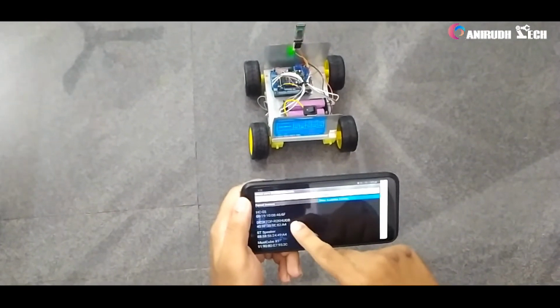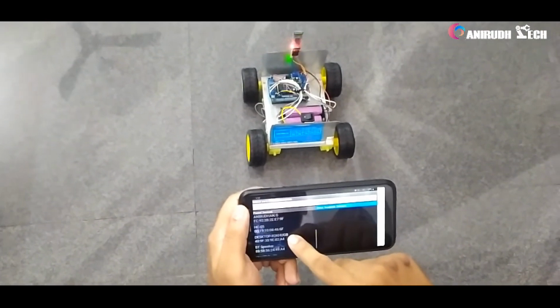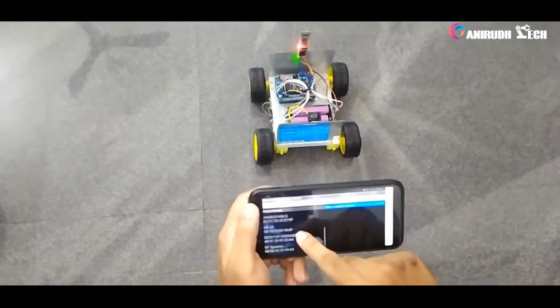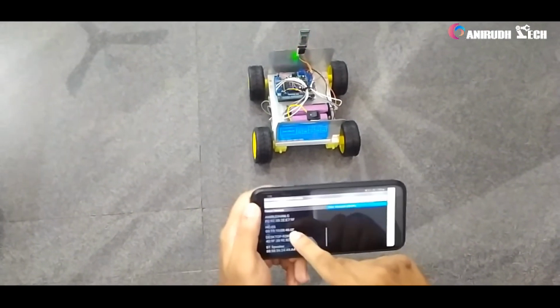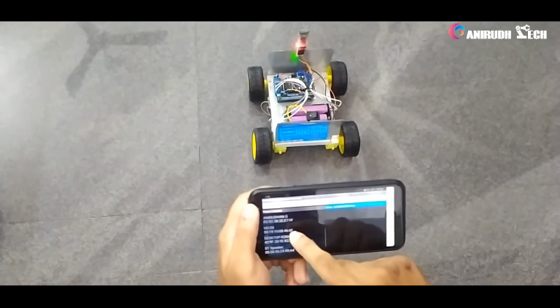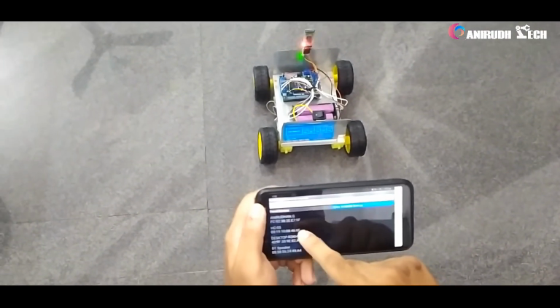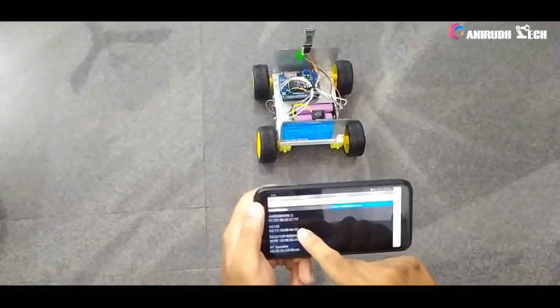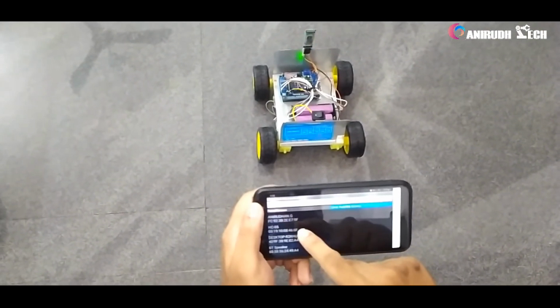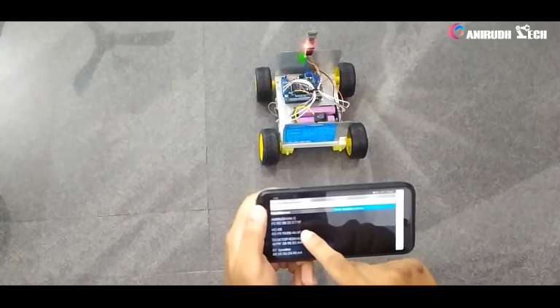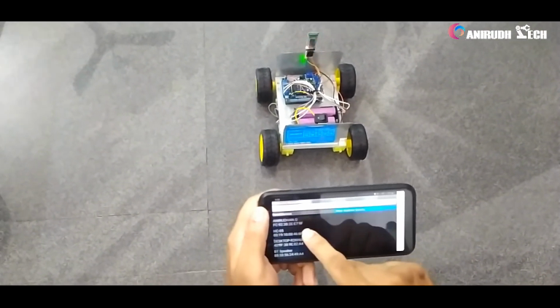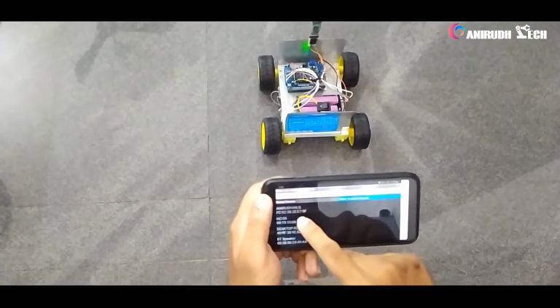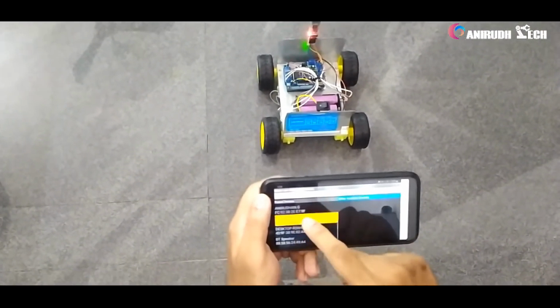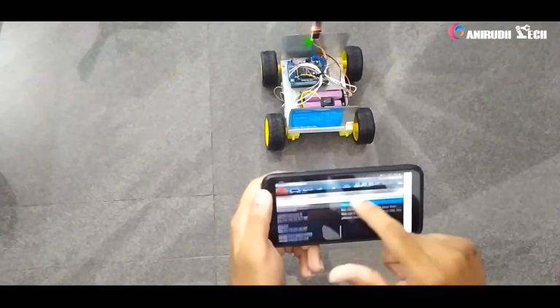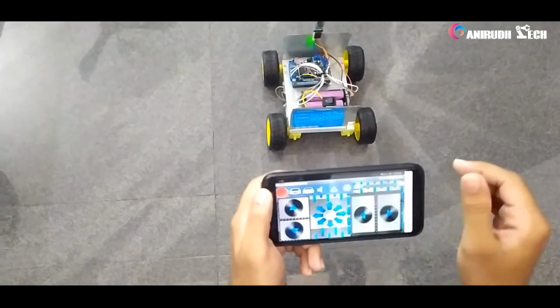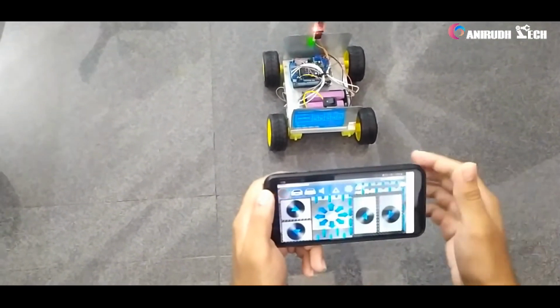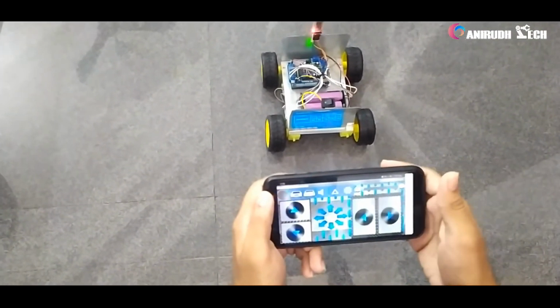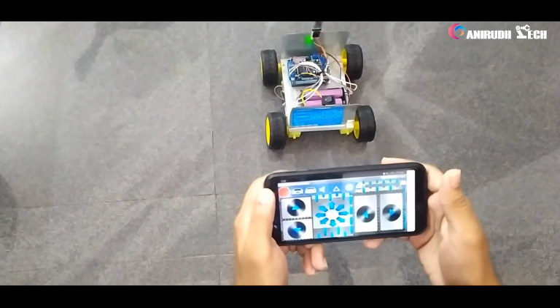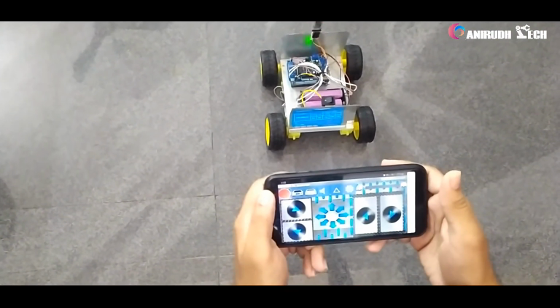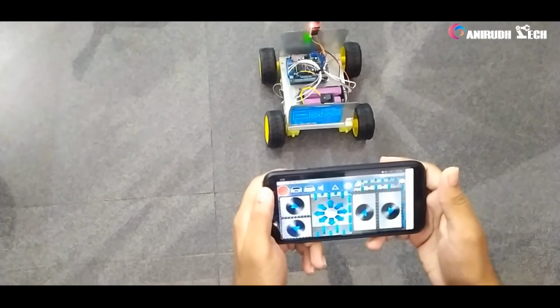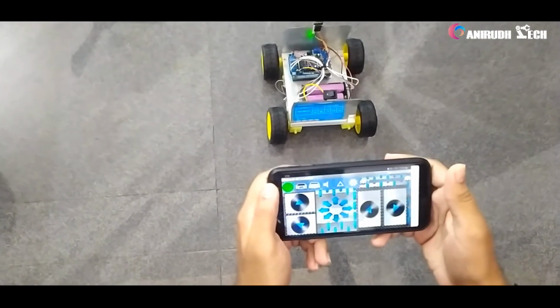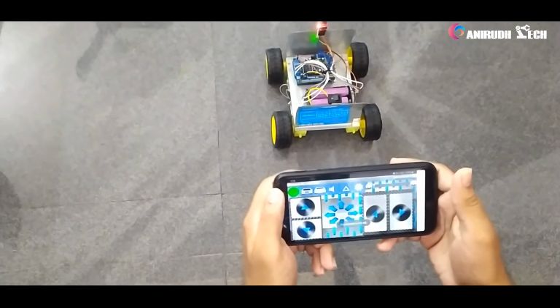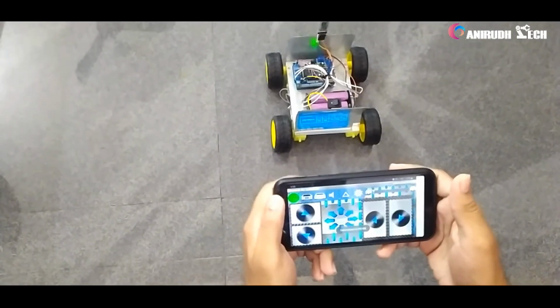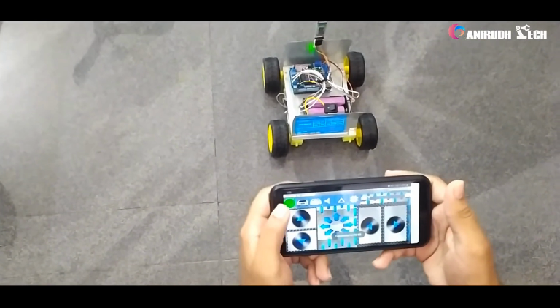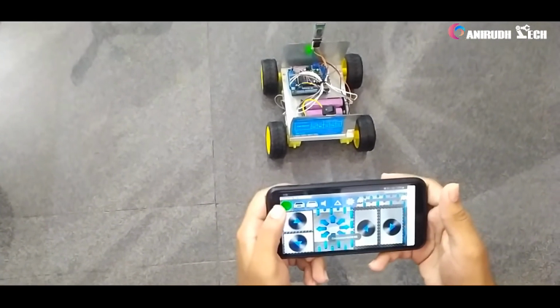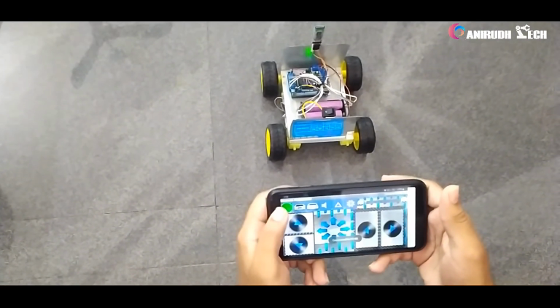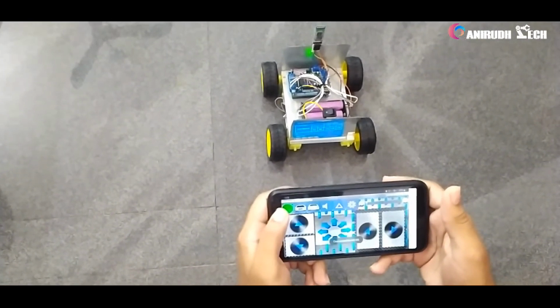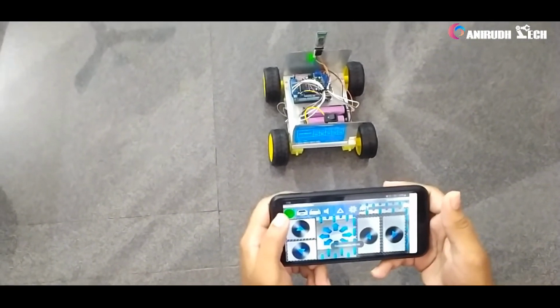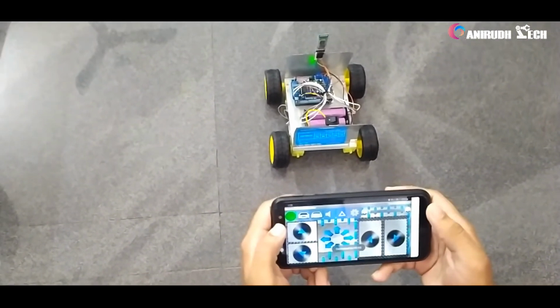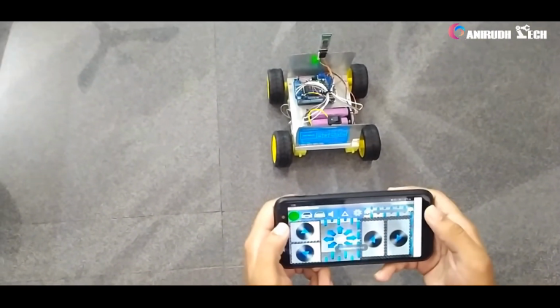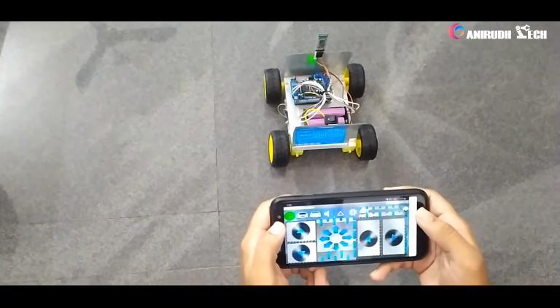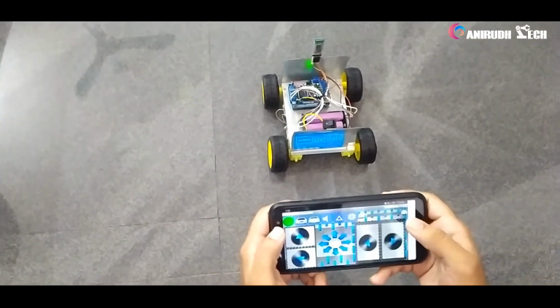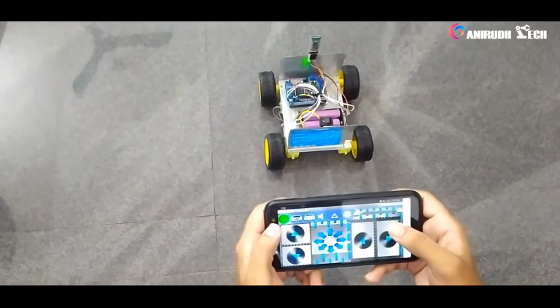This is our module, this is your lock part. Now it's ready.